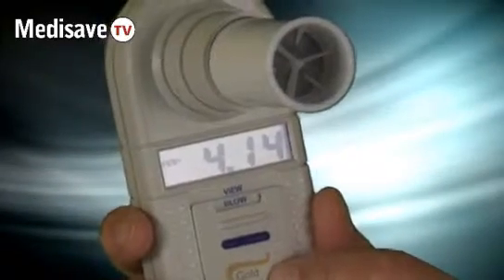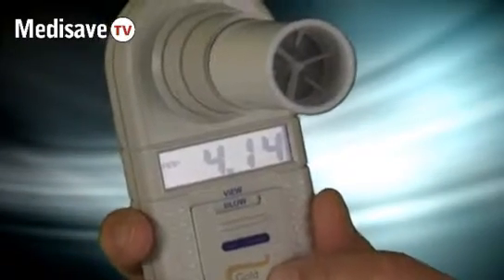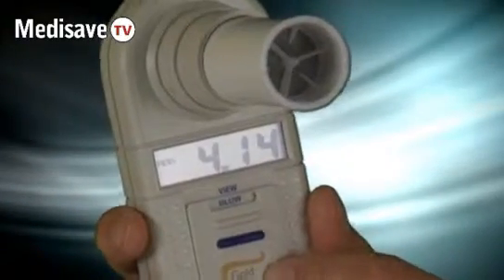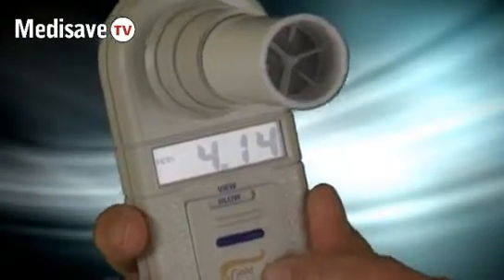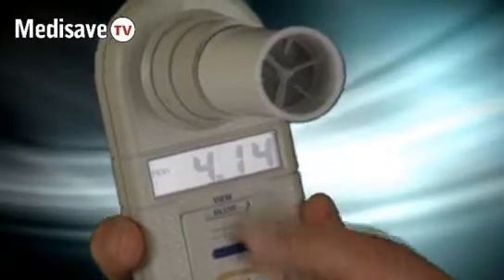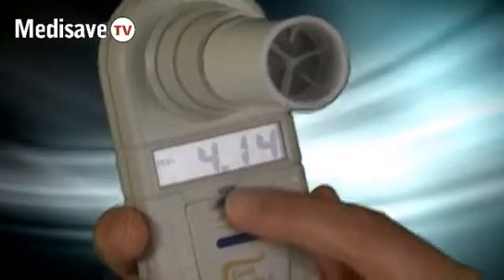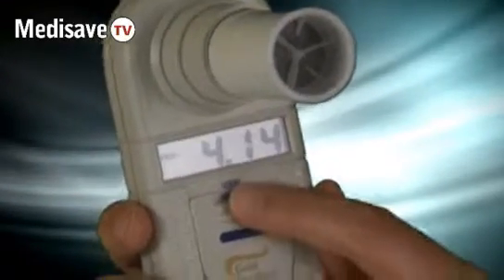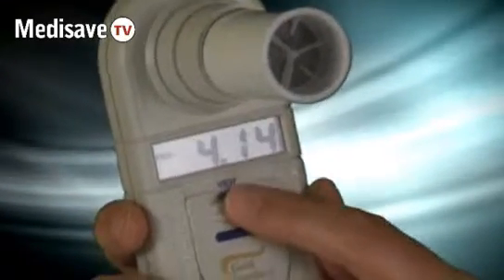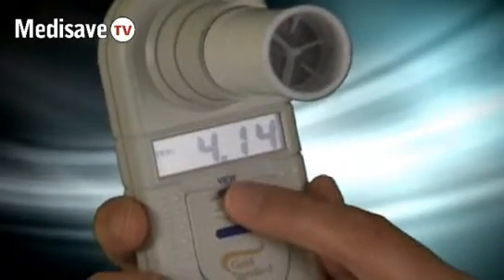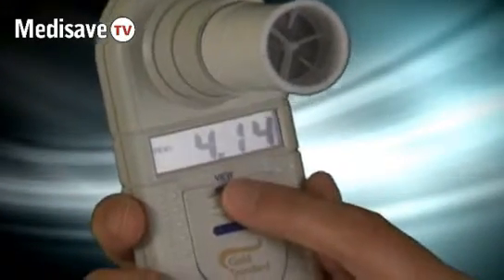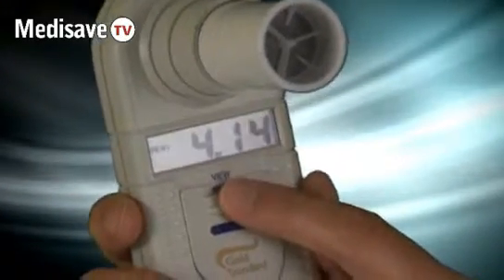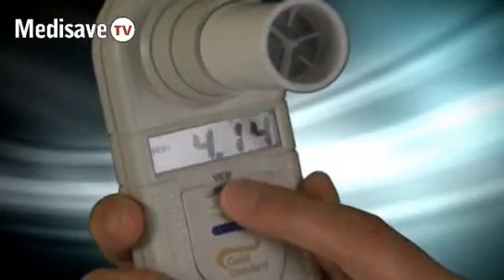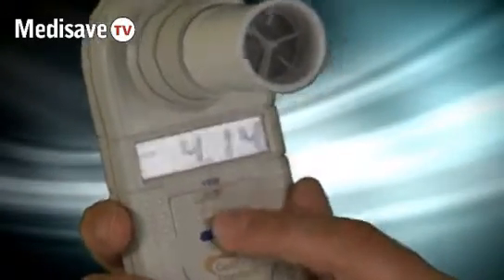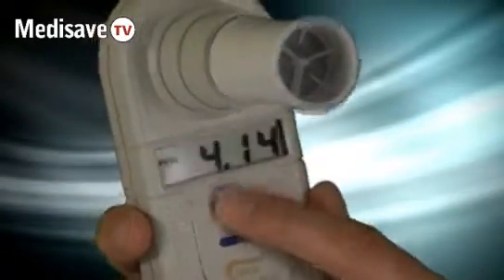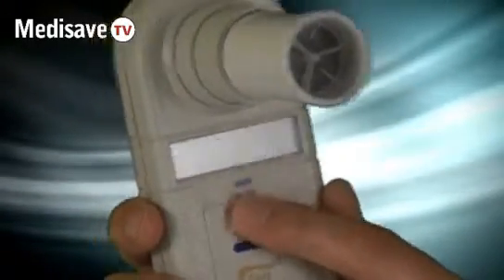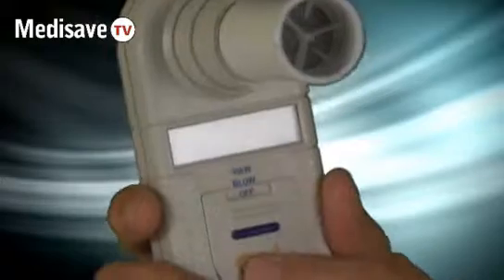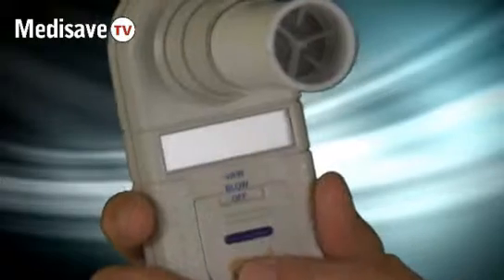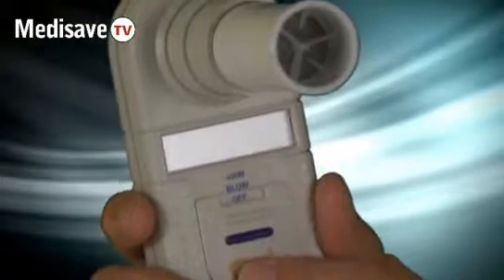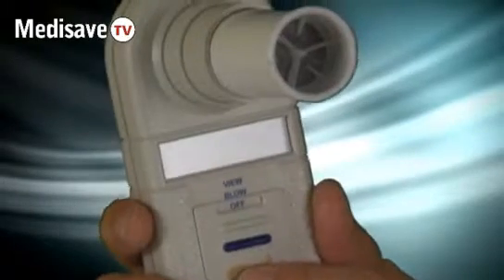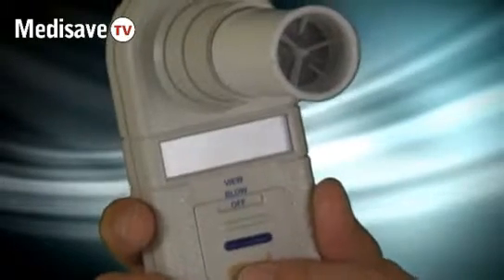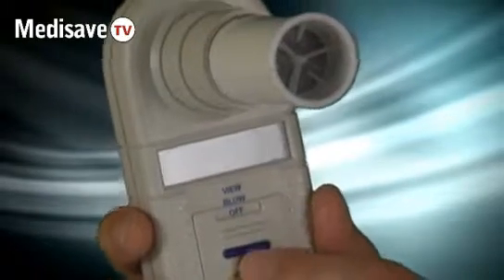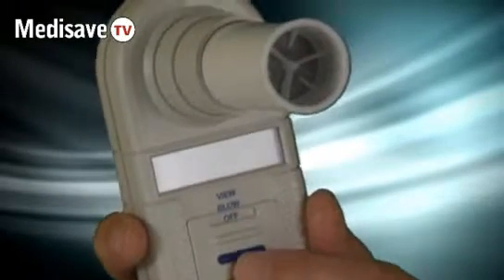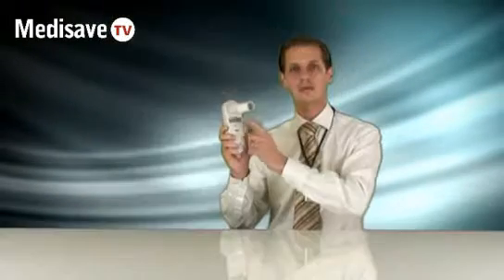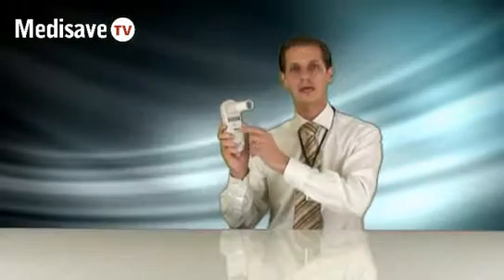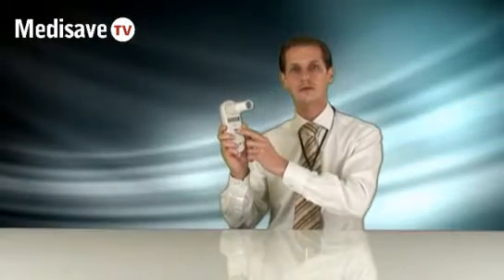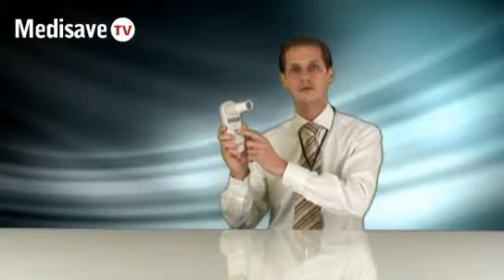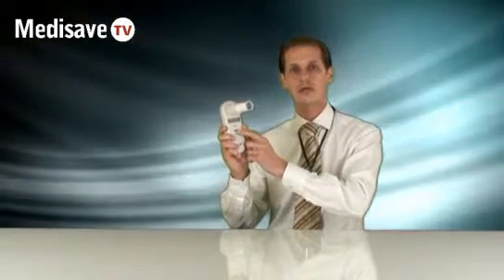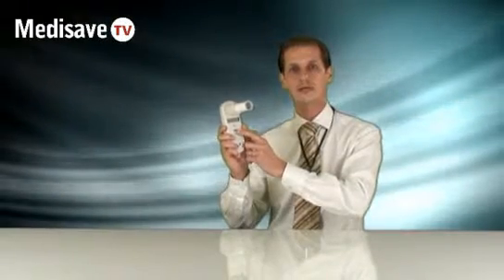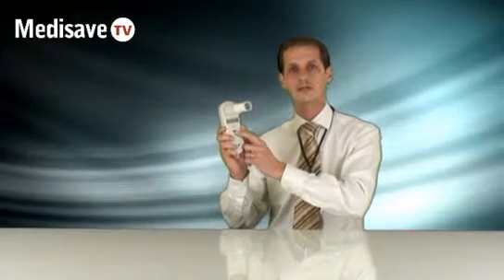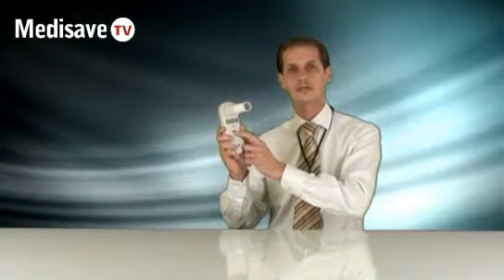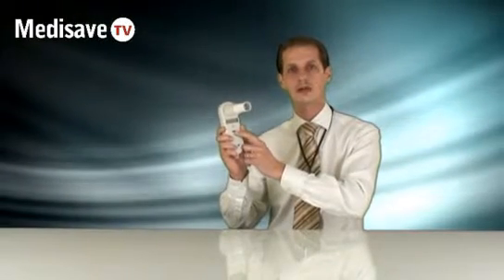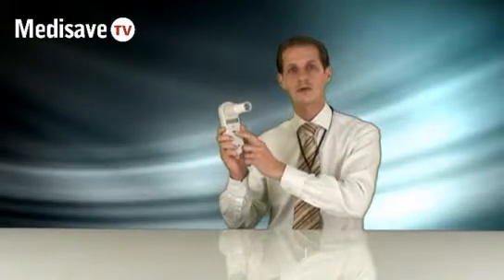Once you've written these down, to restart the test, switch it off, and then switch it back on, and you're ready to go.